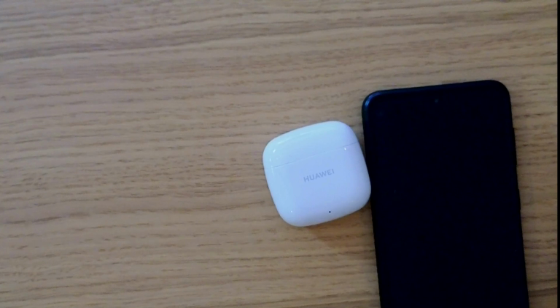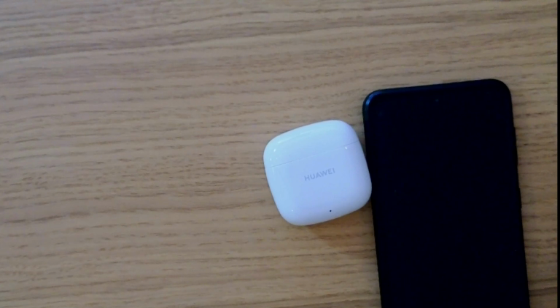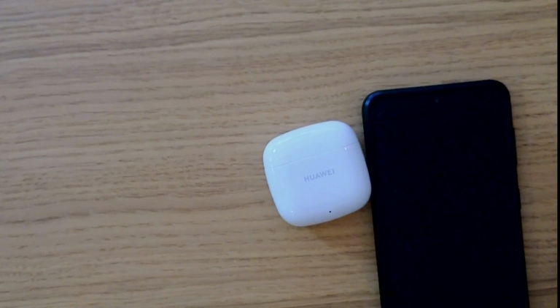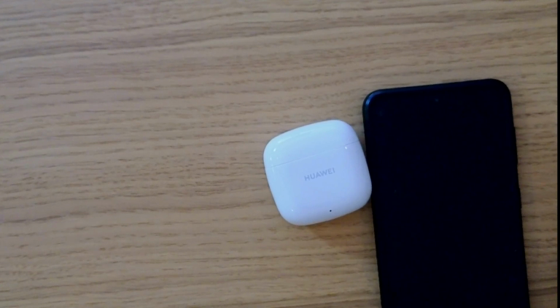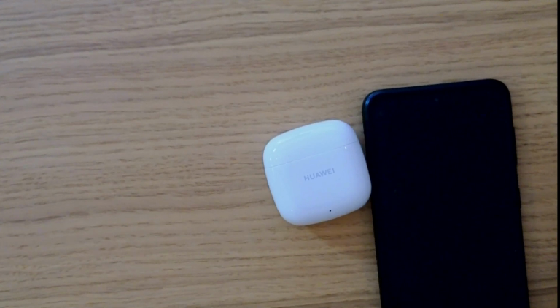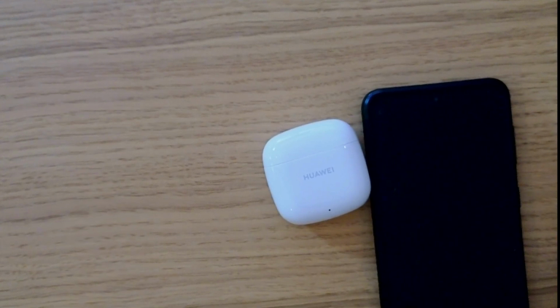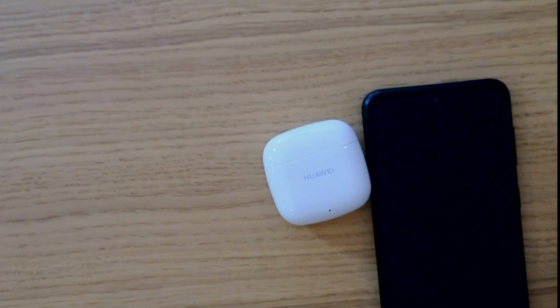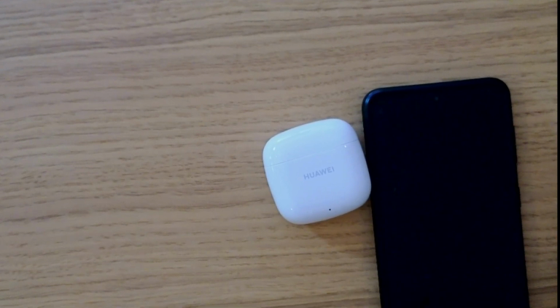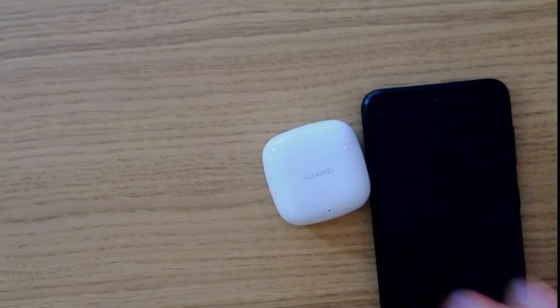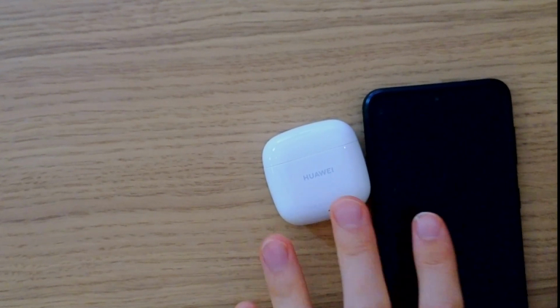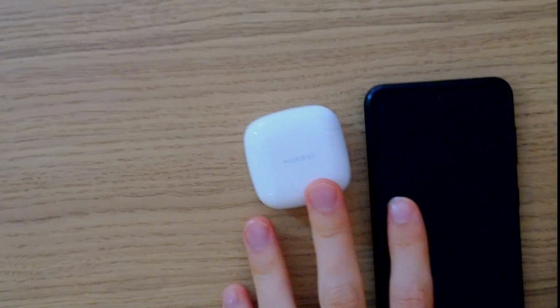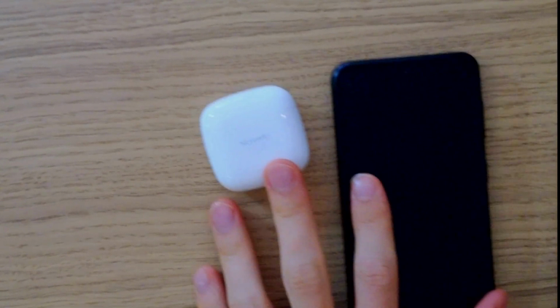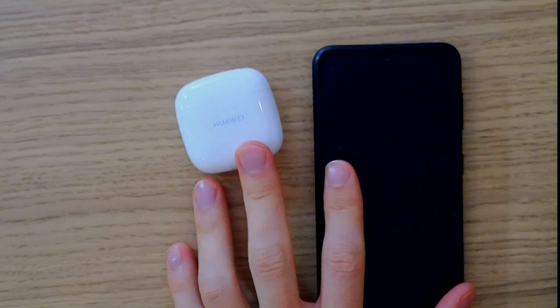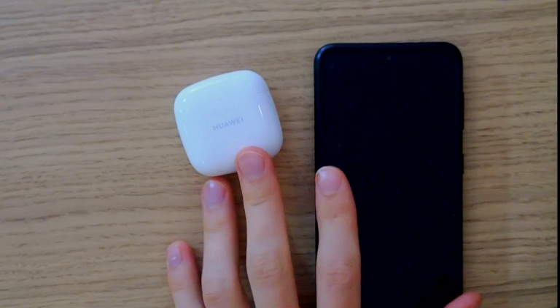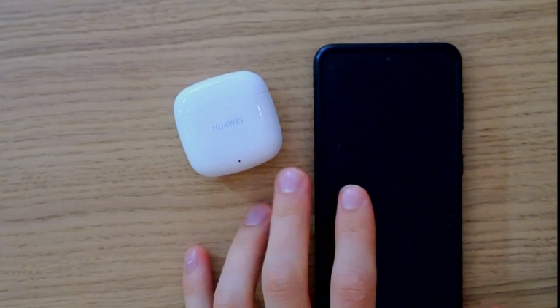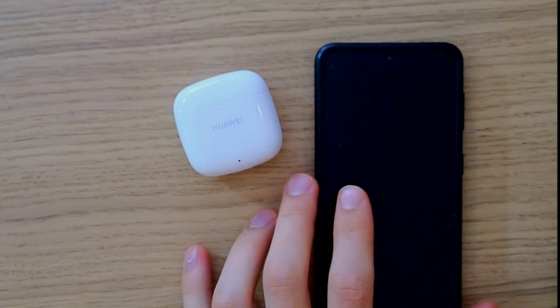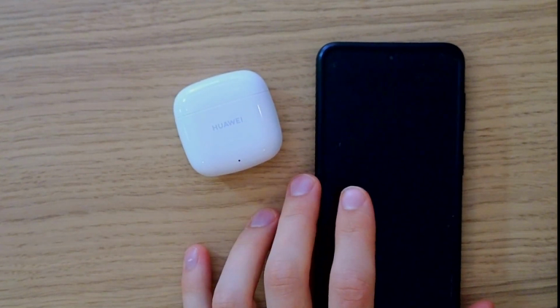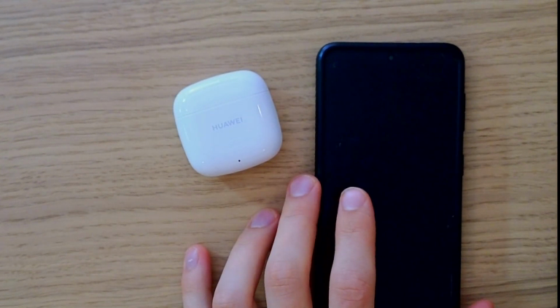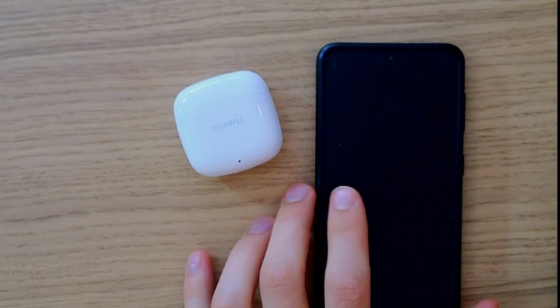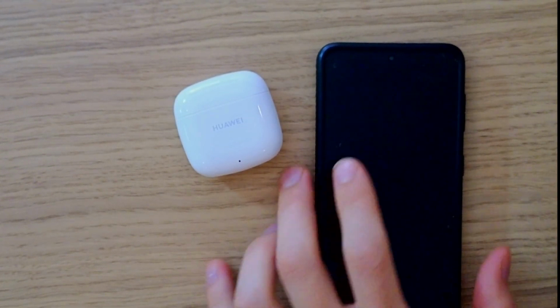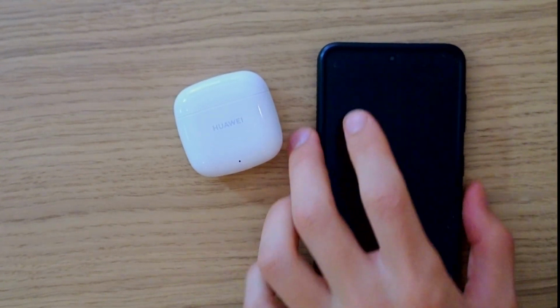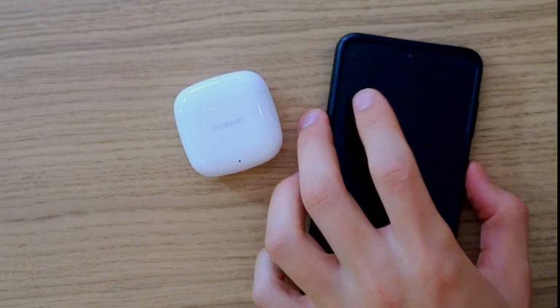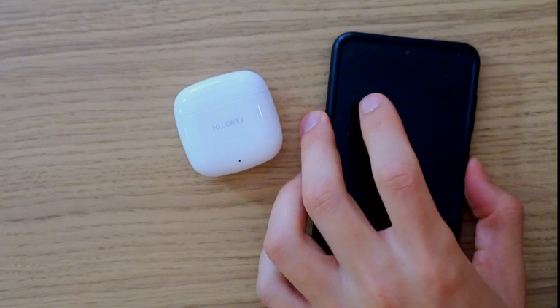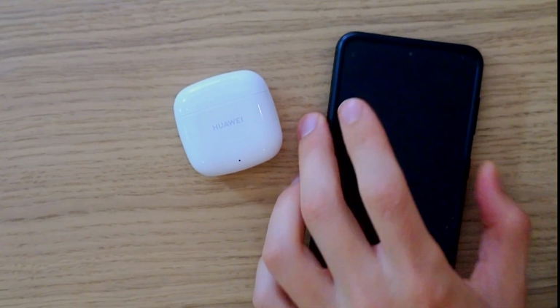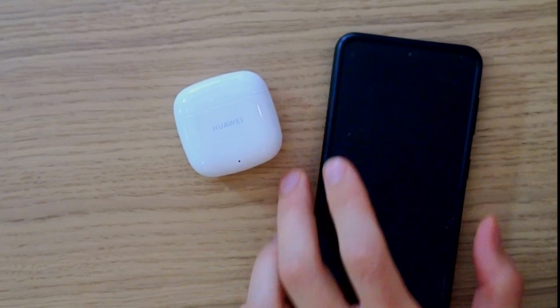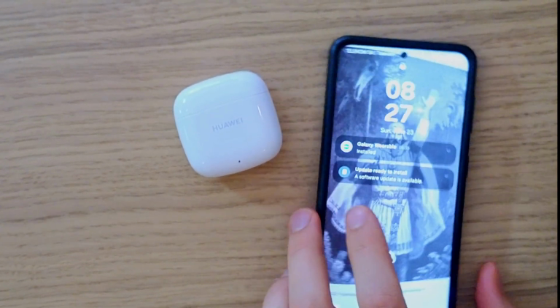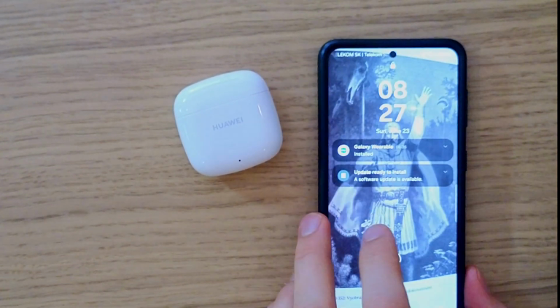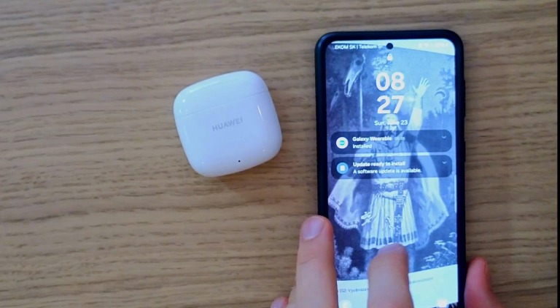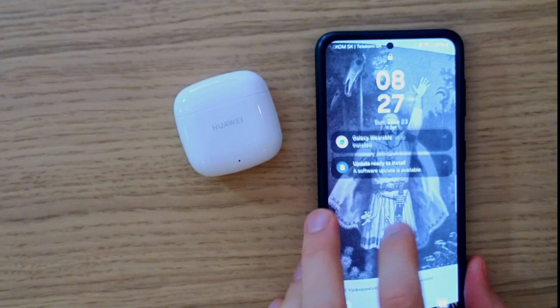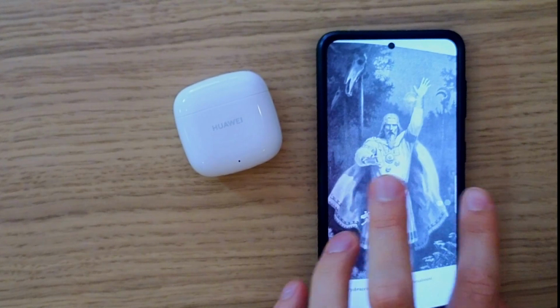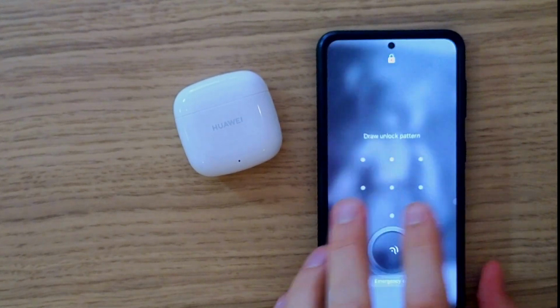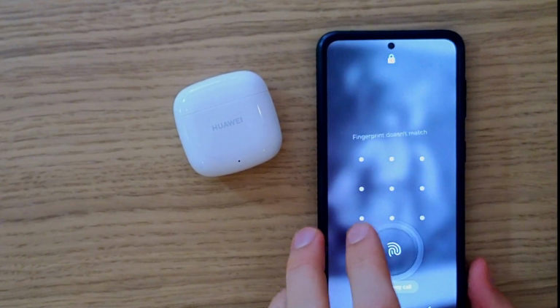Hey there guys, my name is Markus and in today's video I'm going to share with you how you can connect your Huawei FreeBuds SE2 with your Android phone.